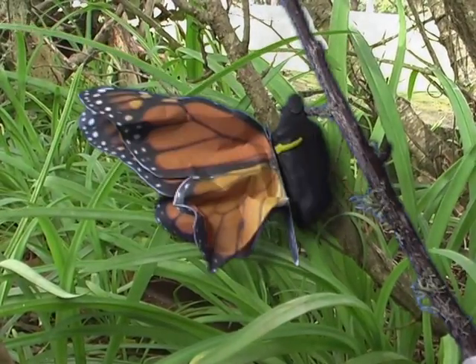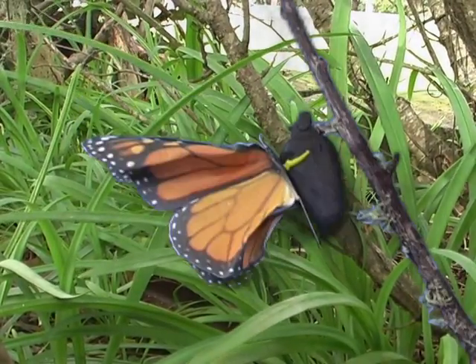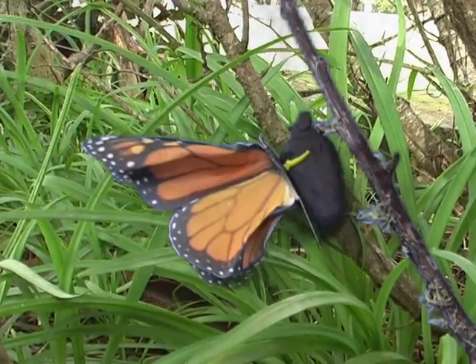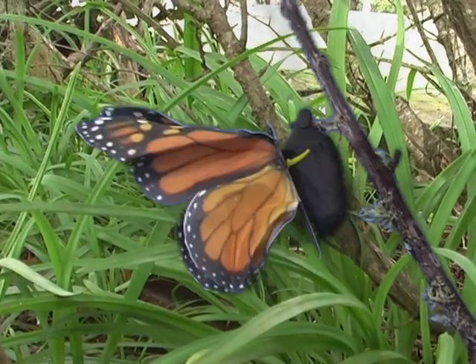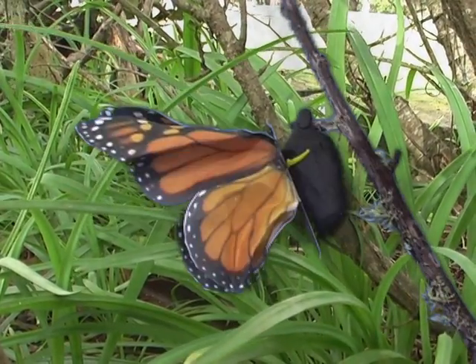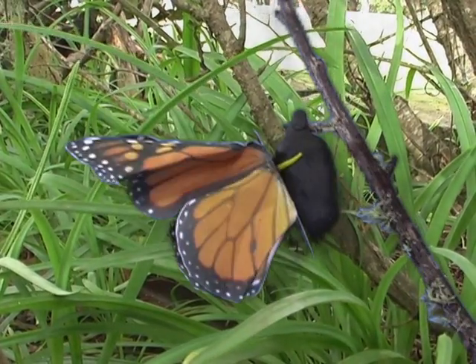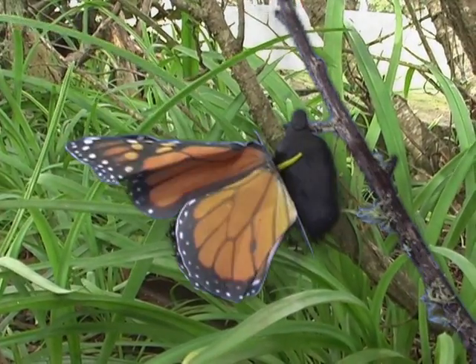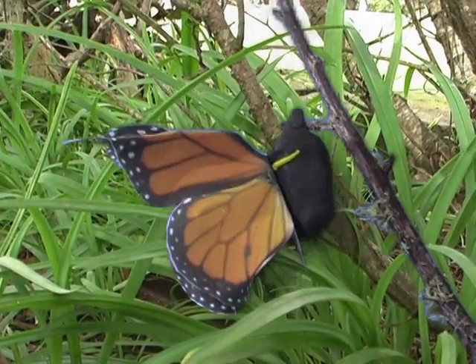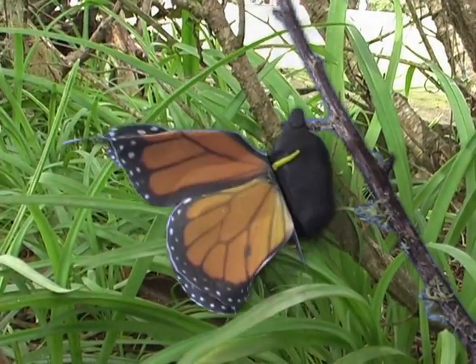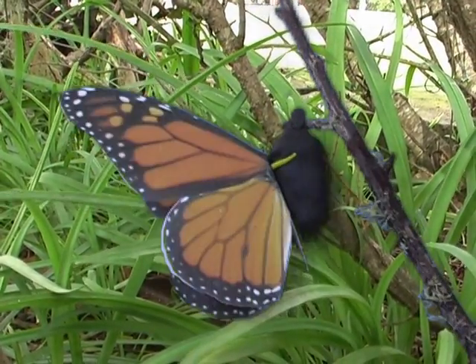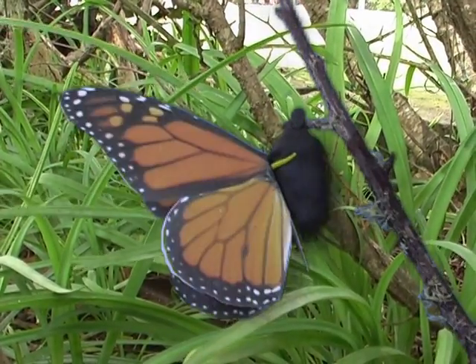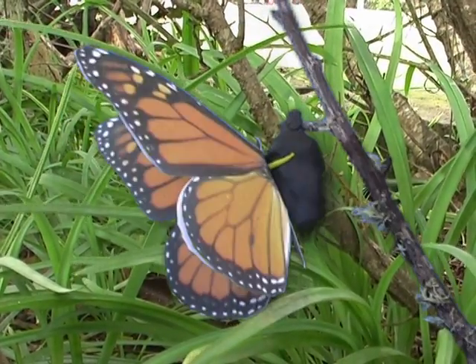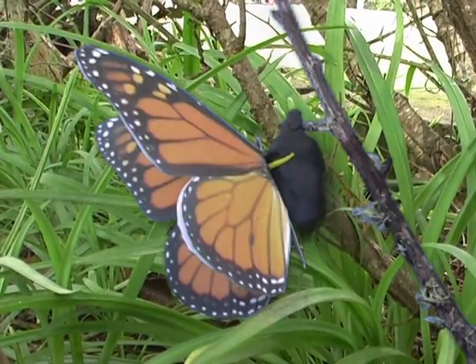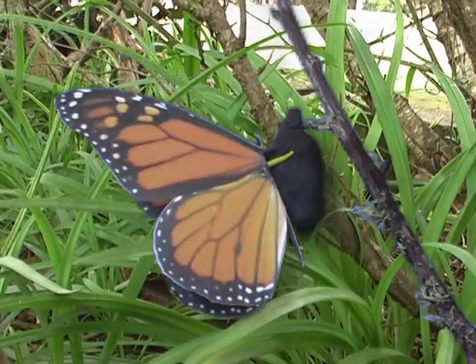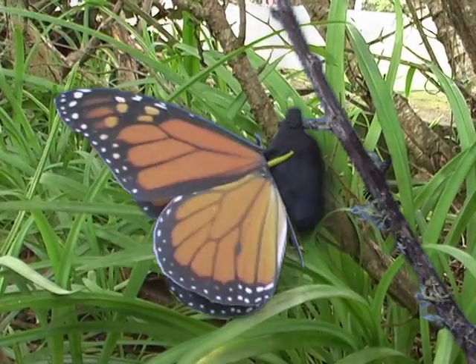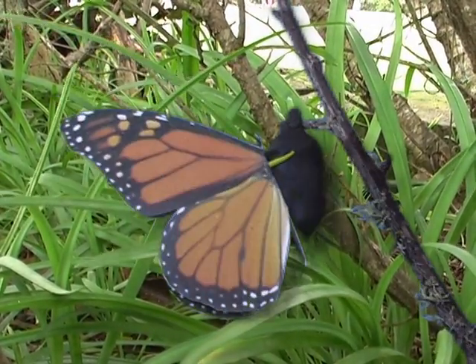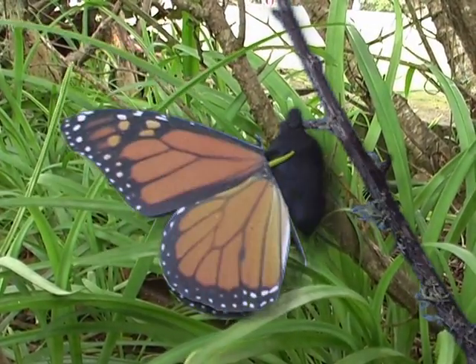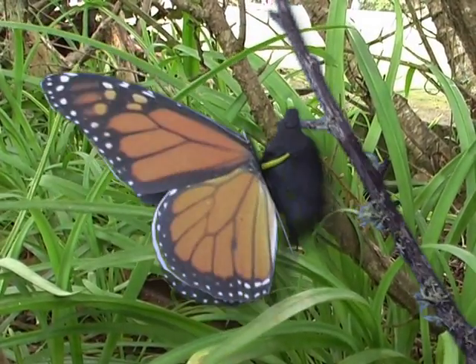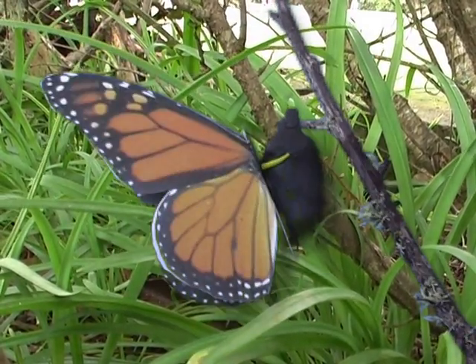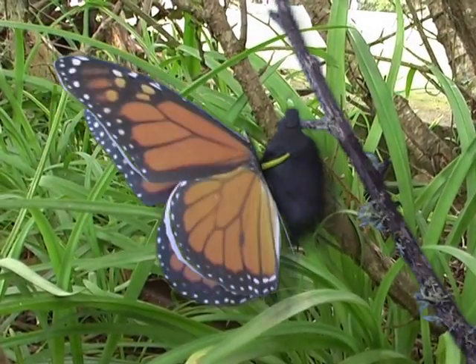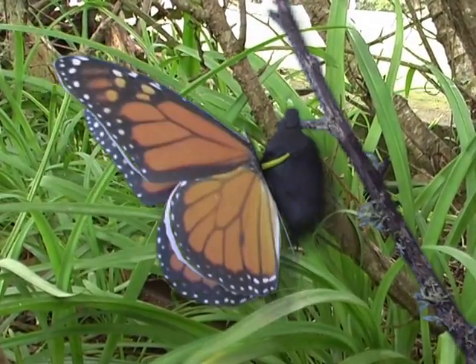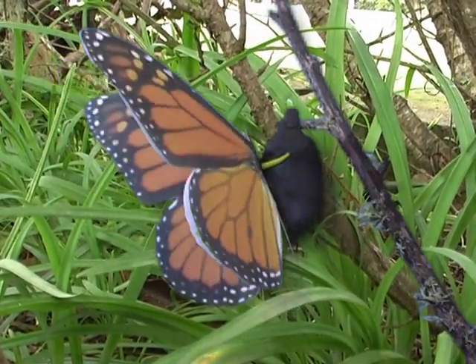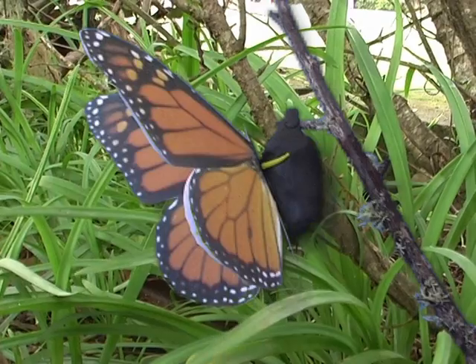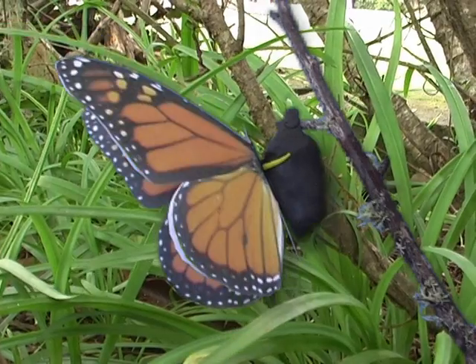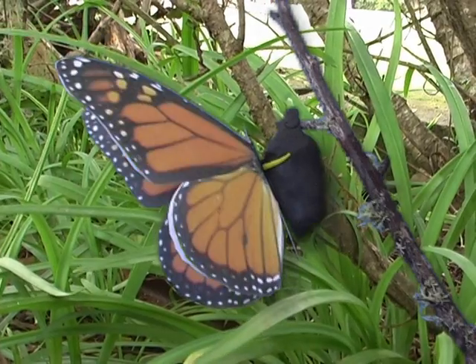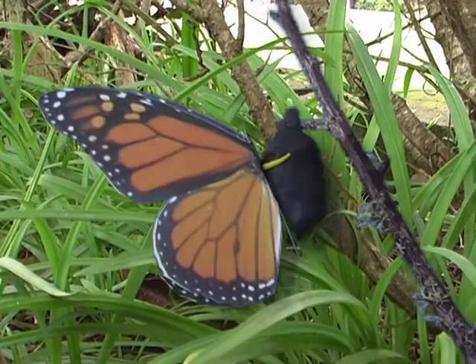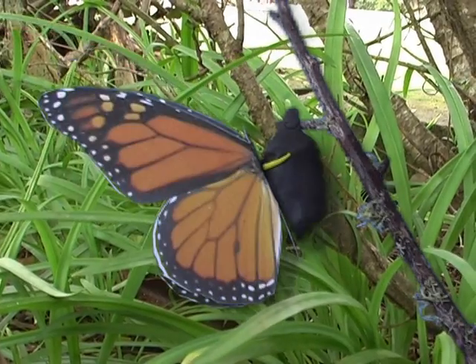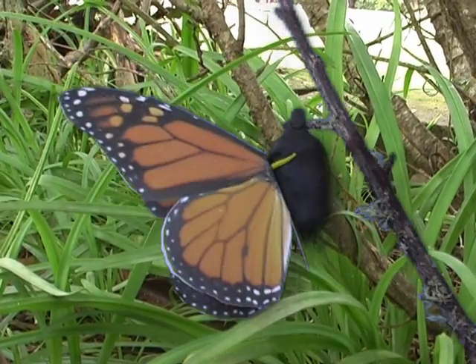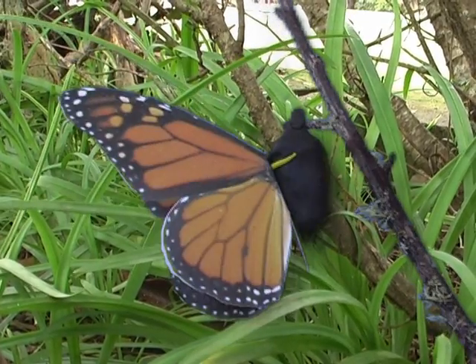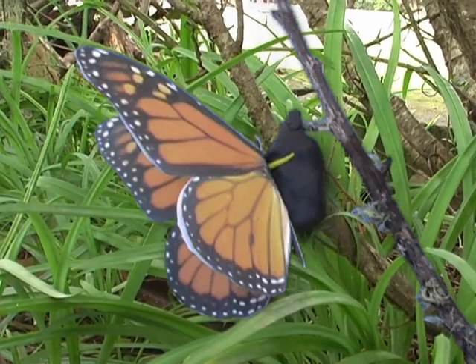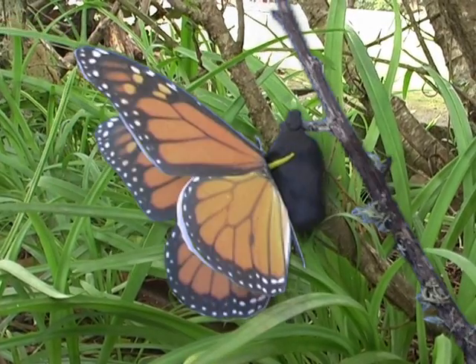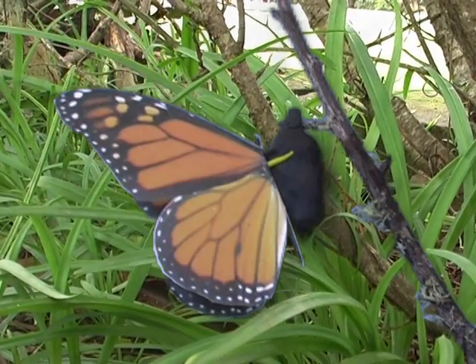Its wings are inflated with haemolymph. The wings harden and the butterfly can fly away.